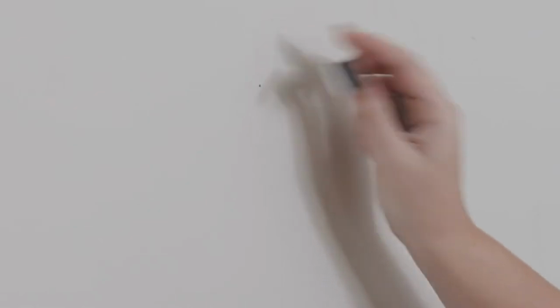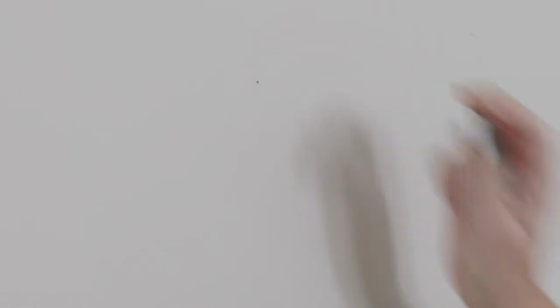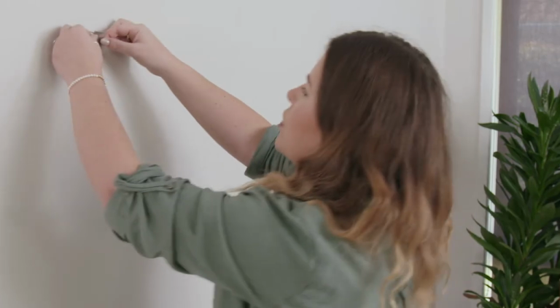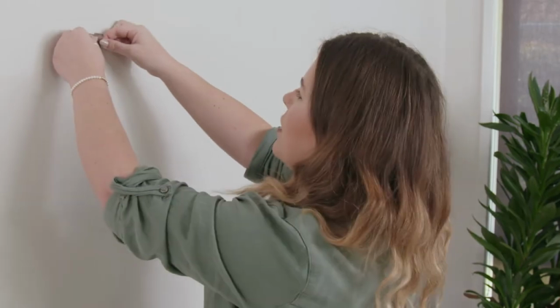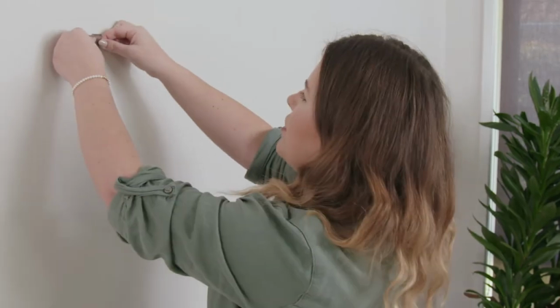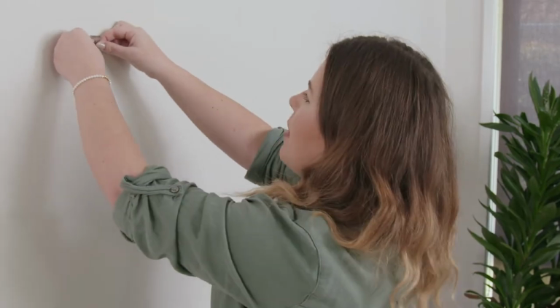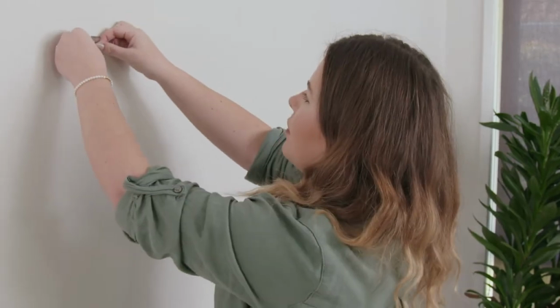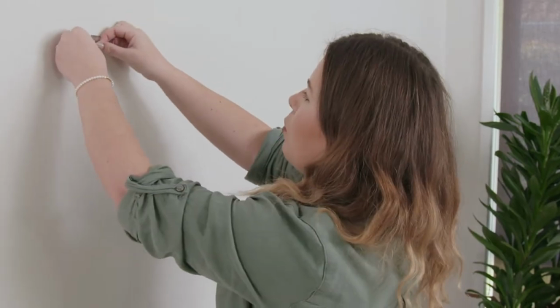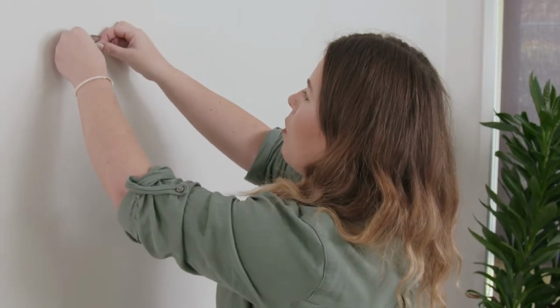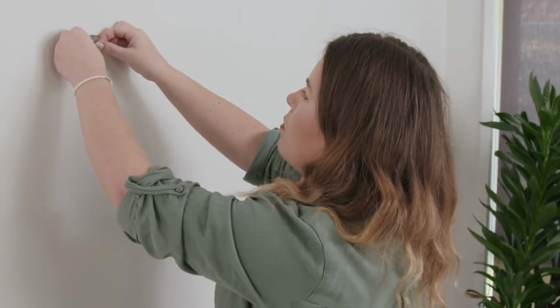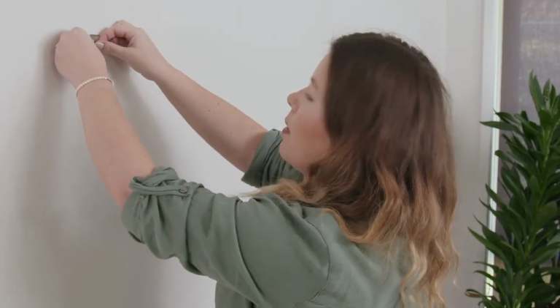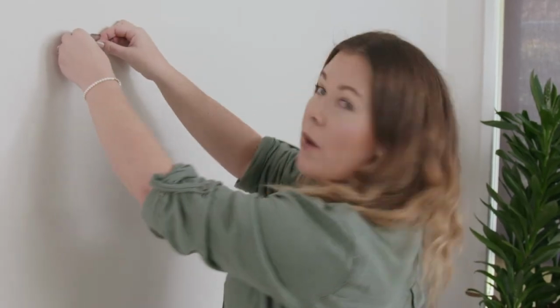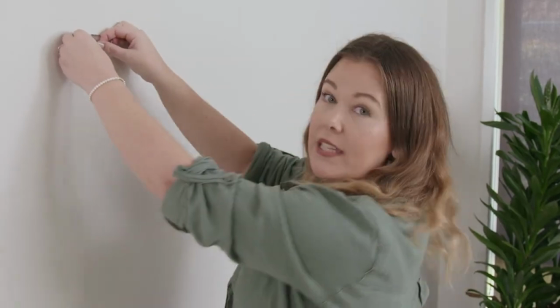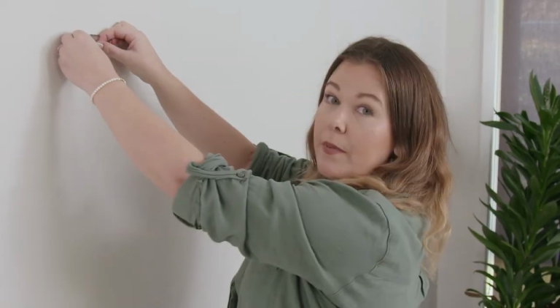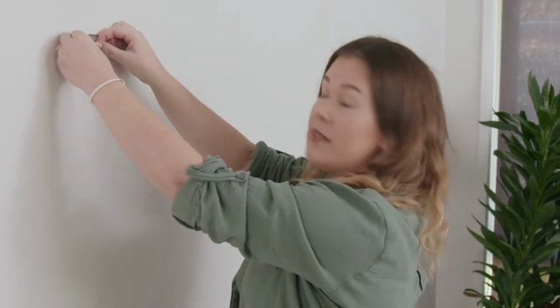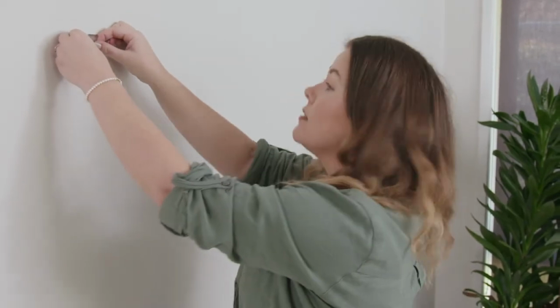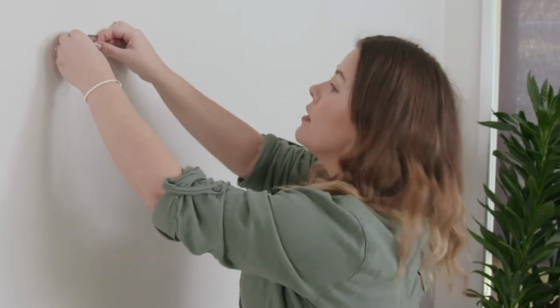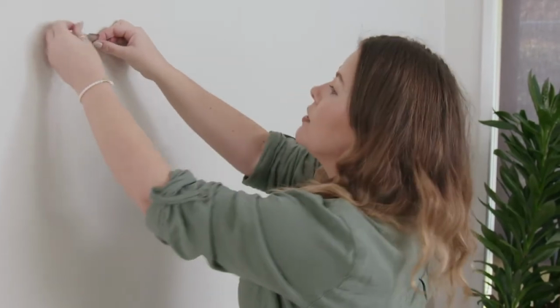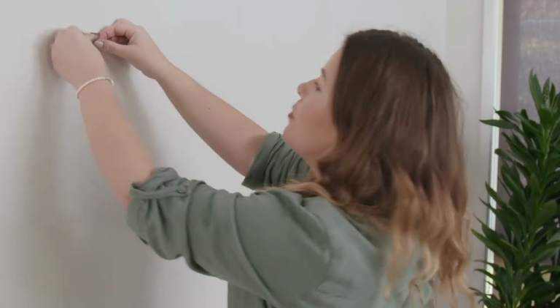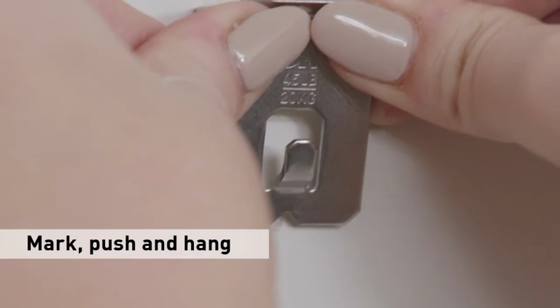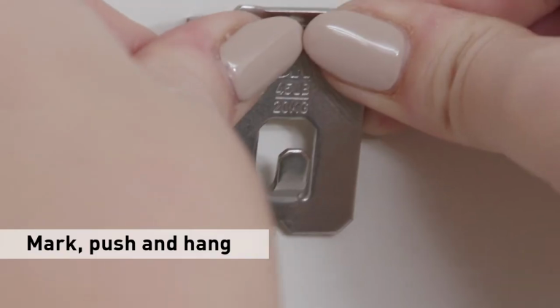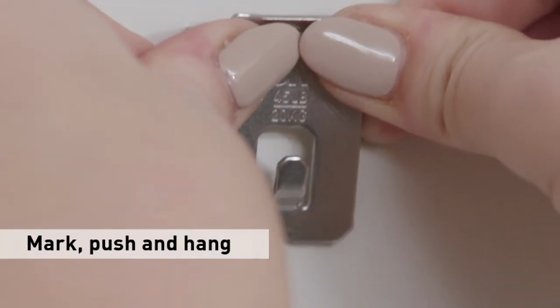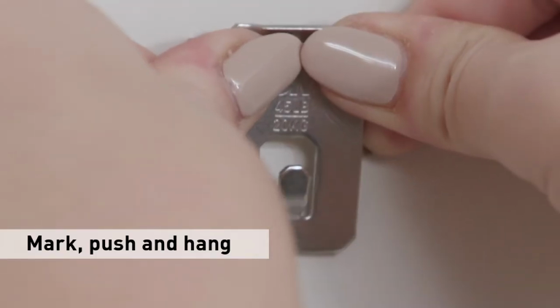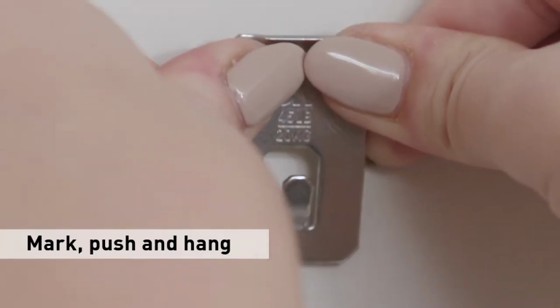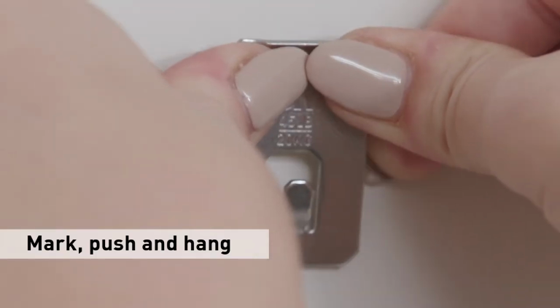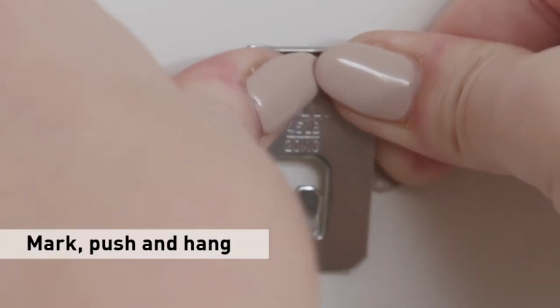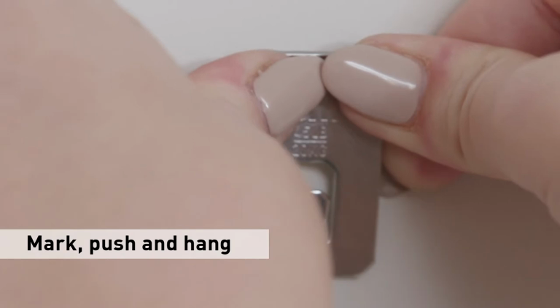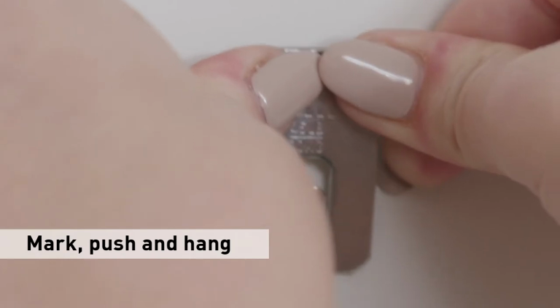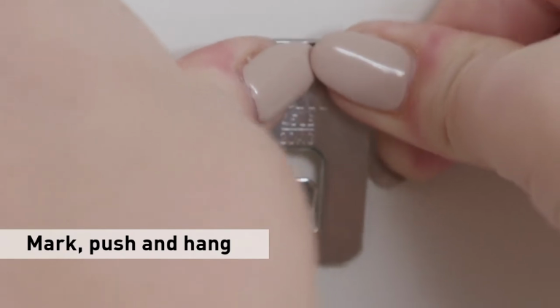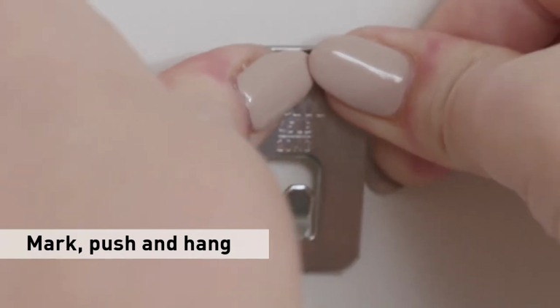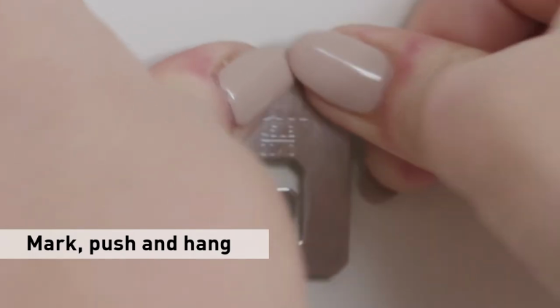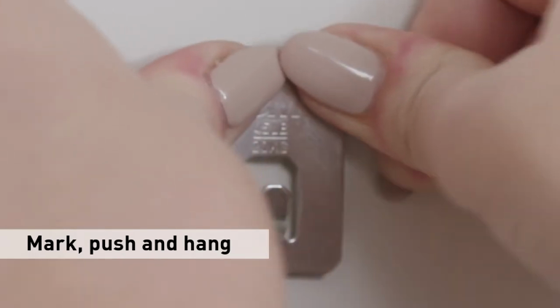So once you've marked the wall, my tip is to apply even pressure and just push in.